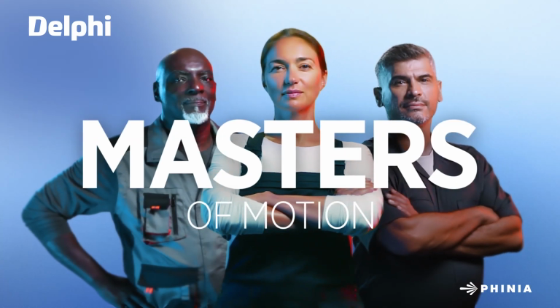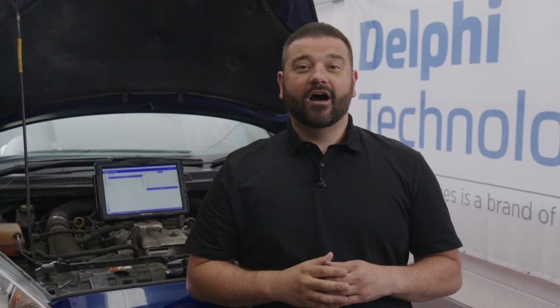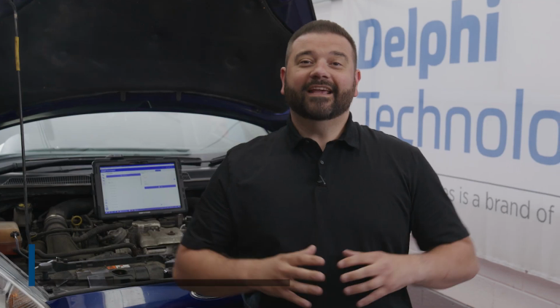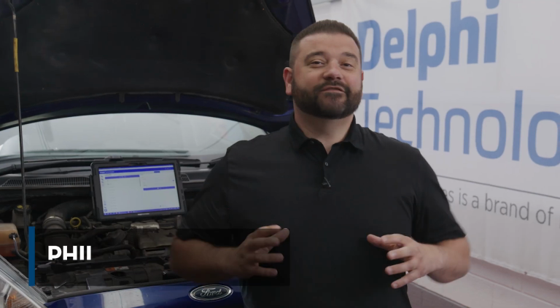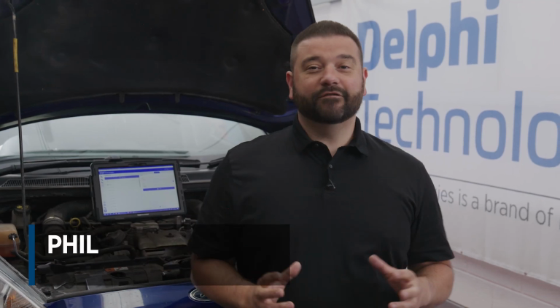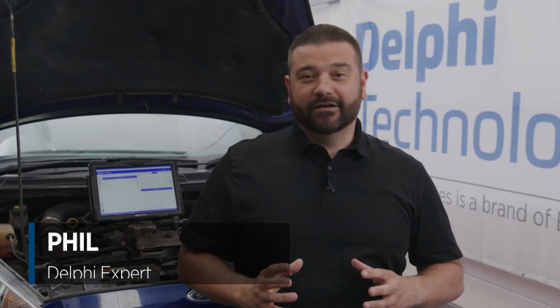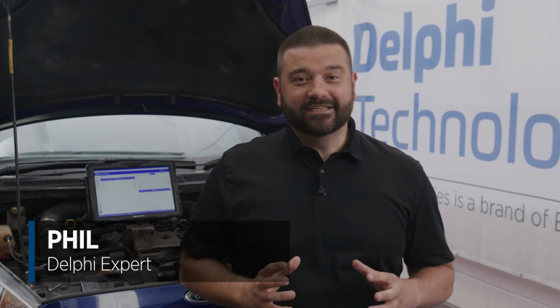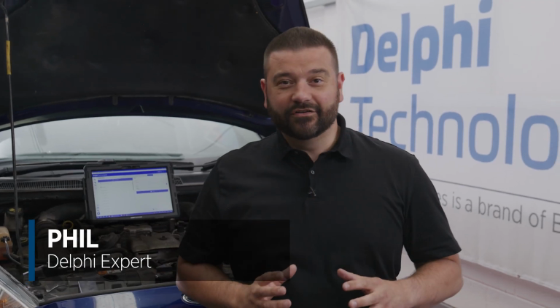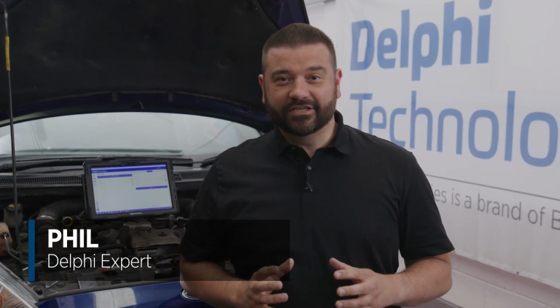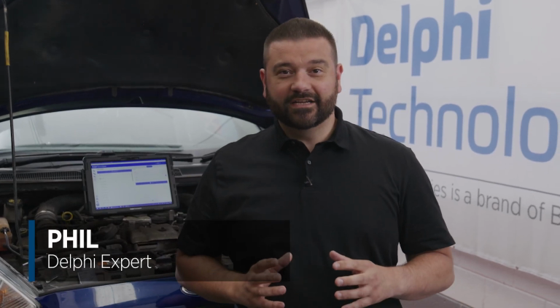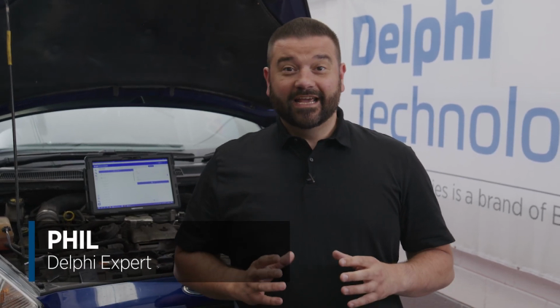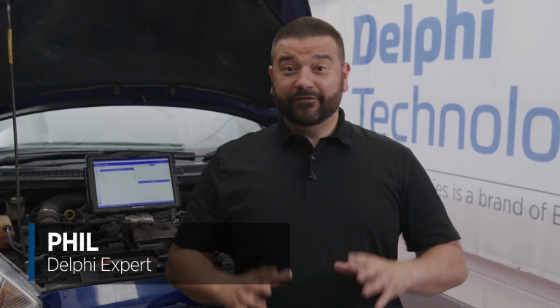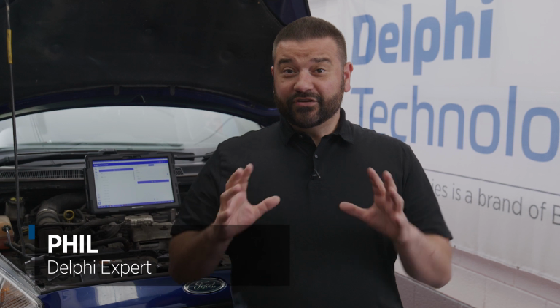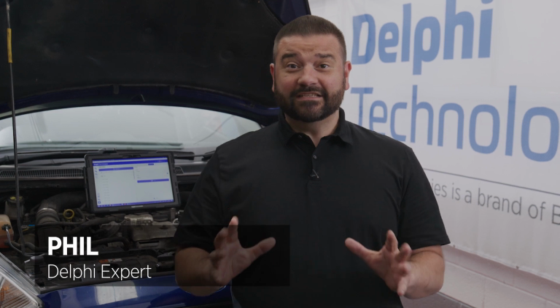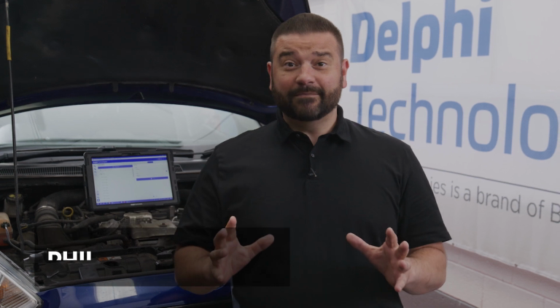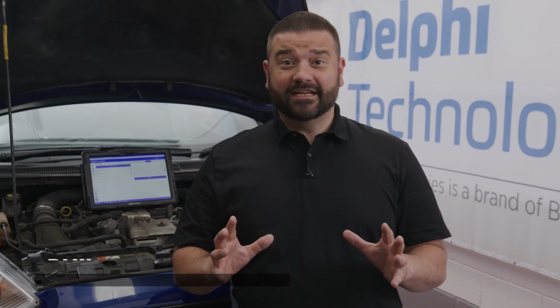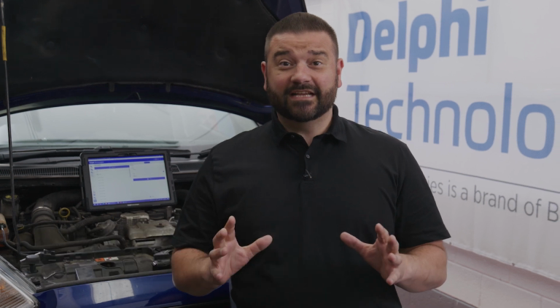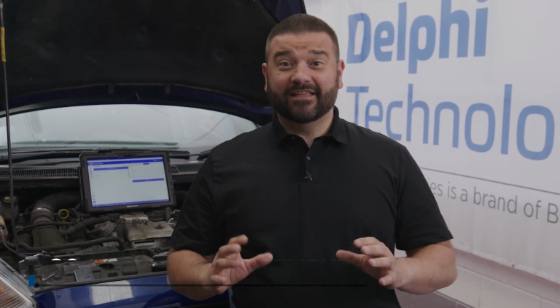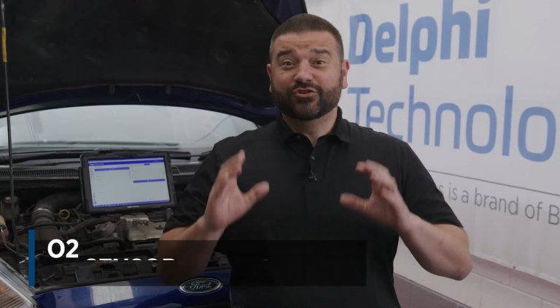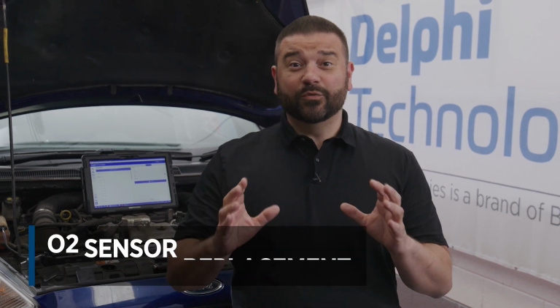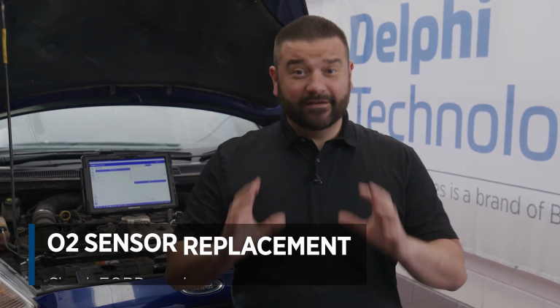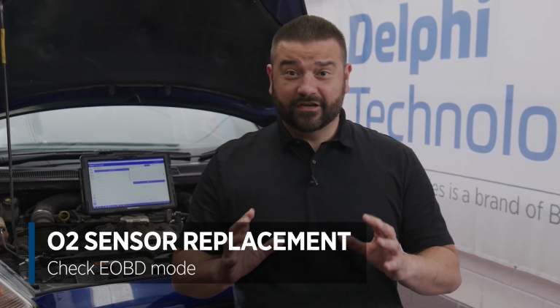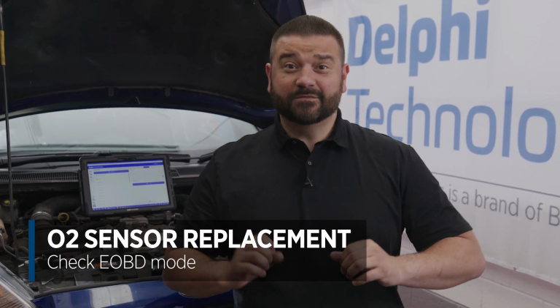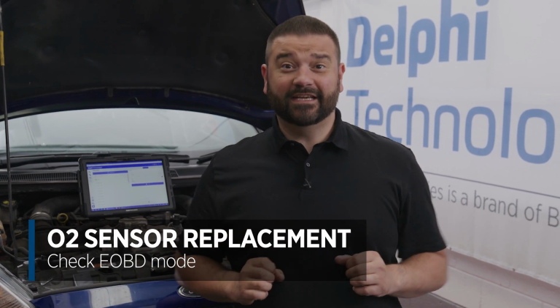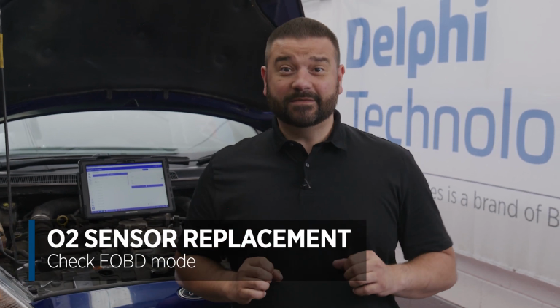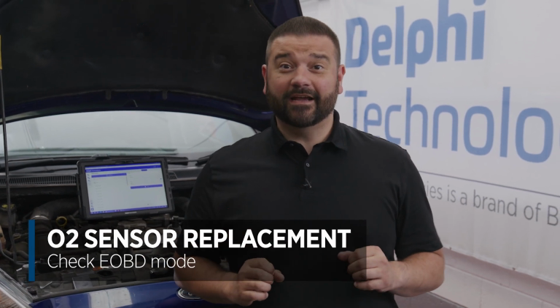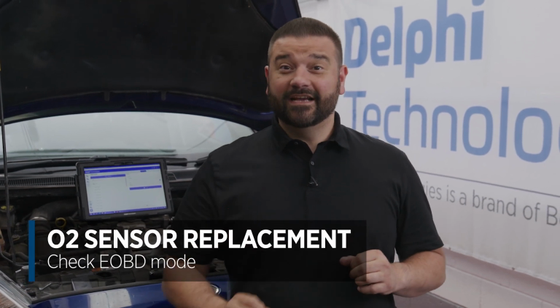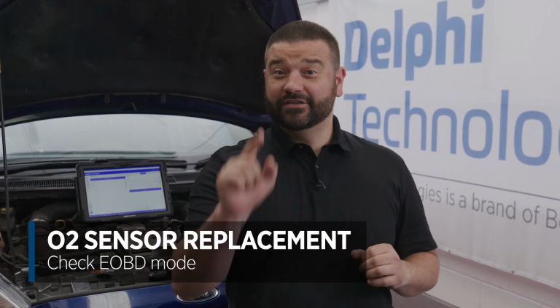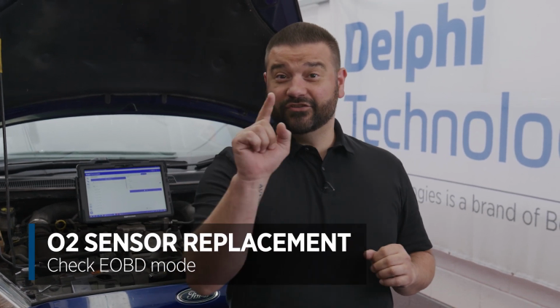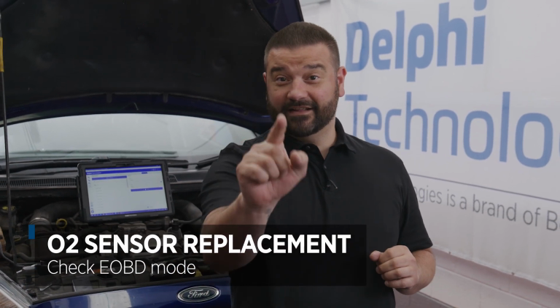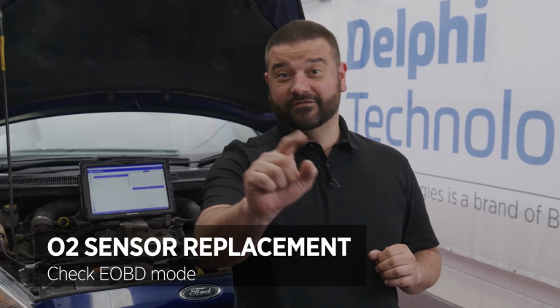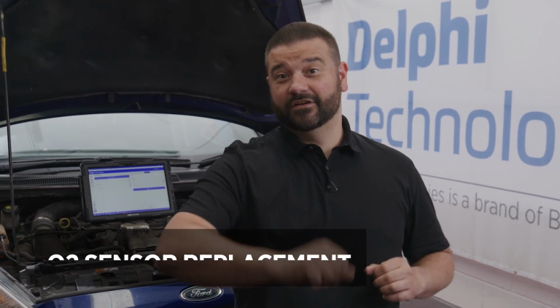Hi, it's Phil from Delphi Technologies. If you change the lambda sensor, then don't give the customer the keys back until you've checked this first.